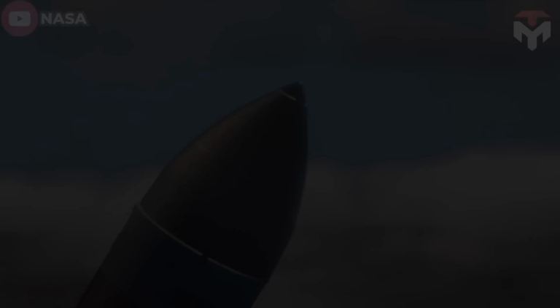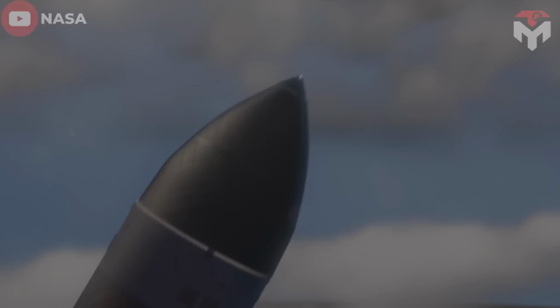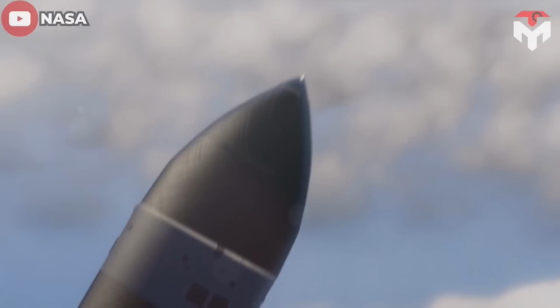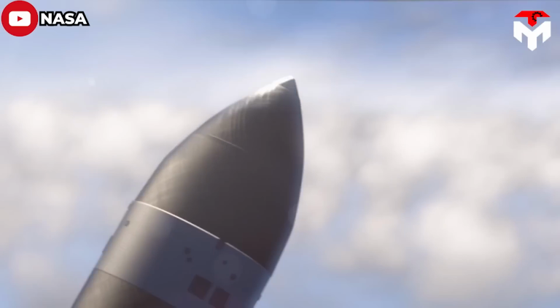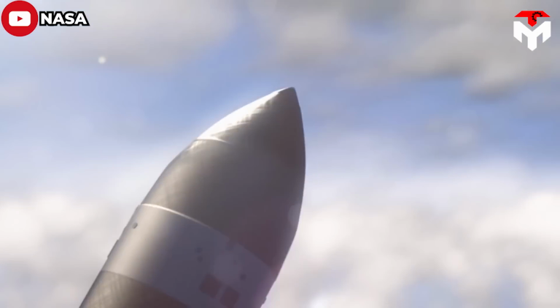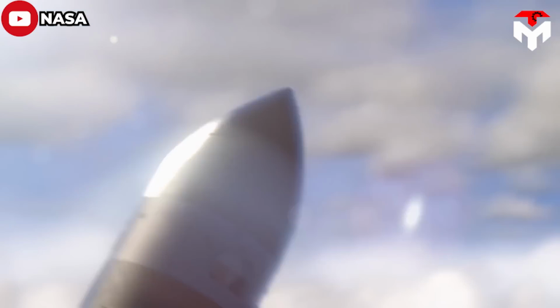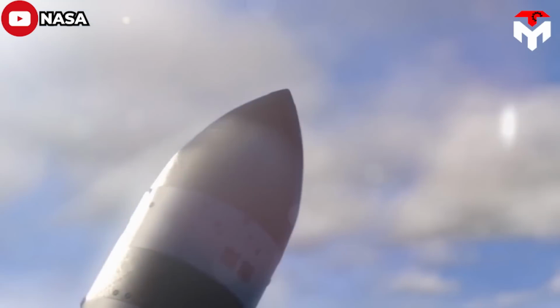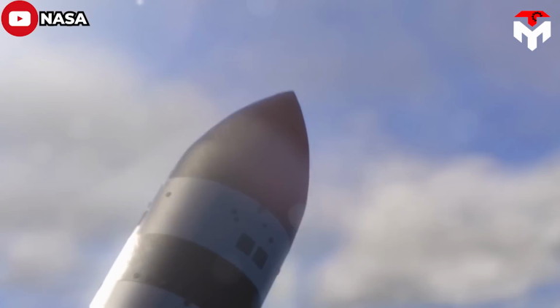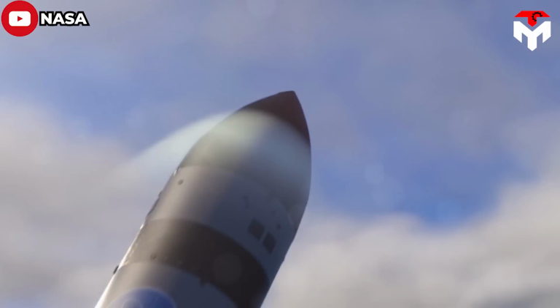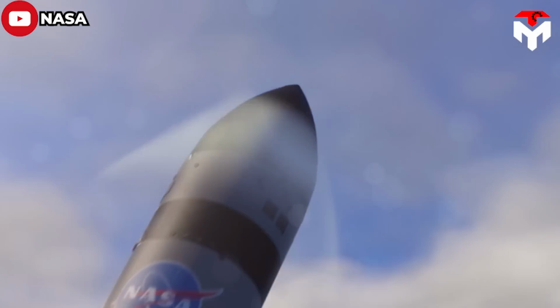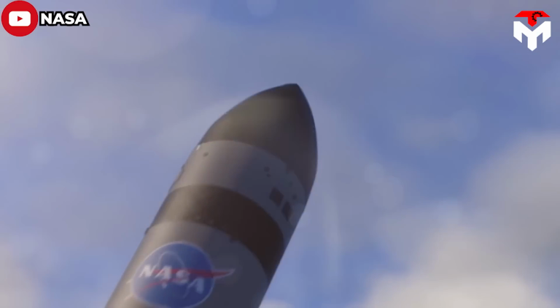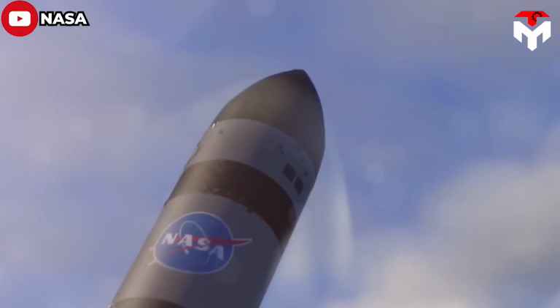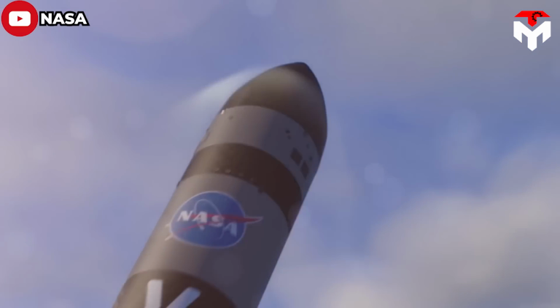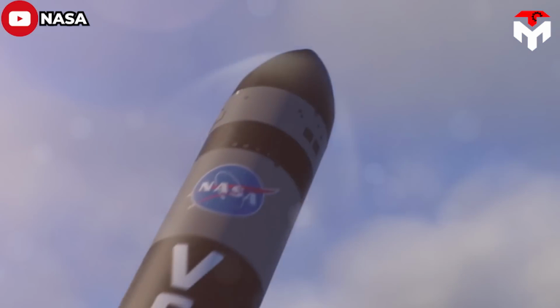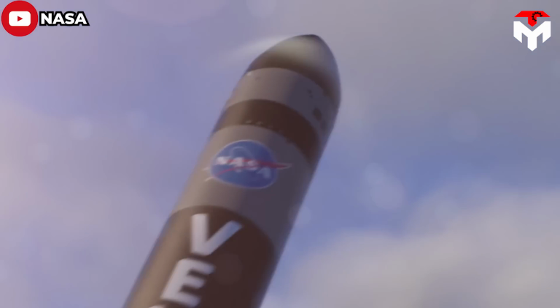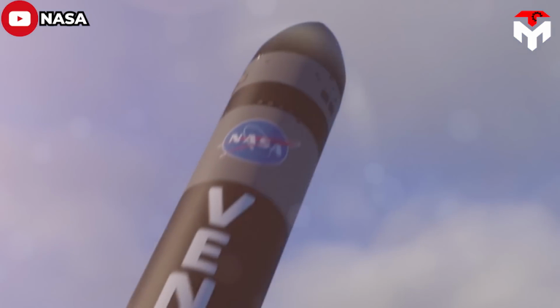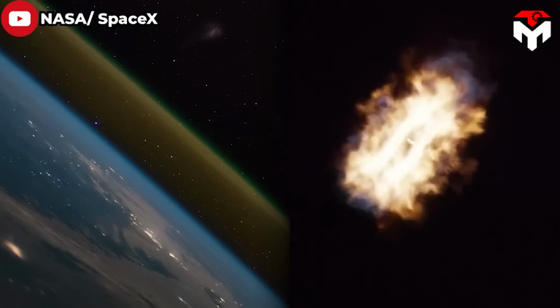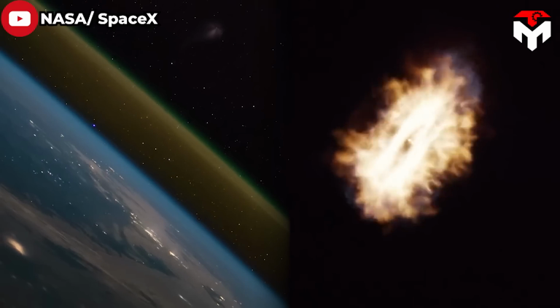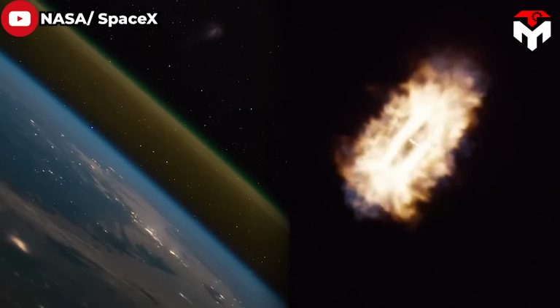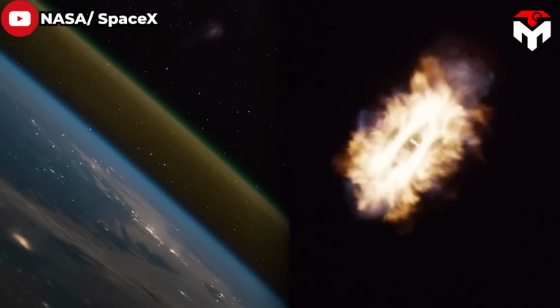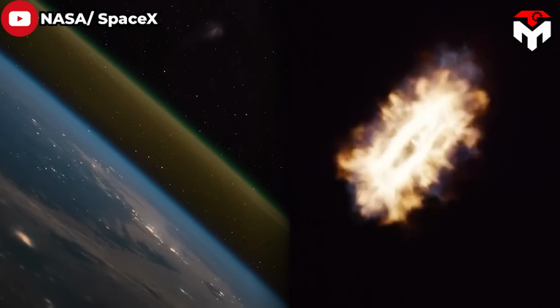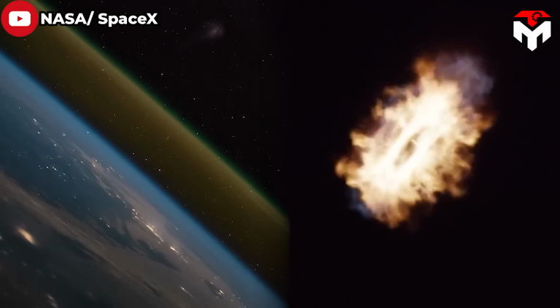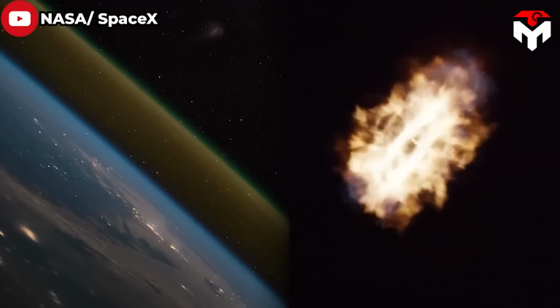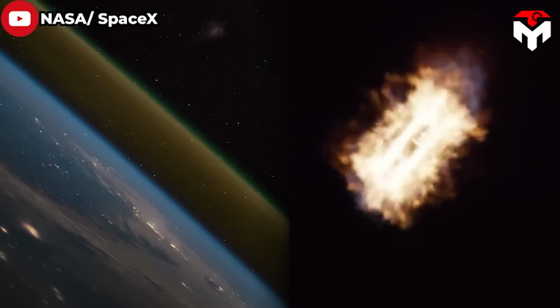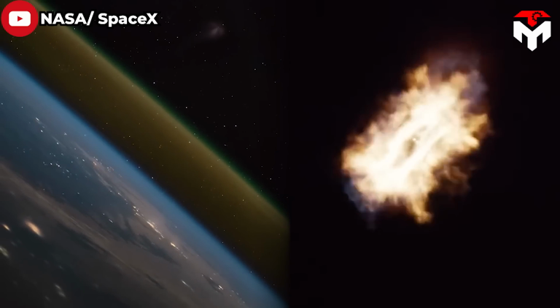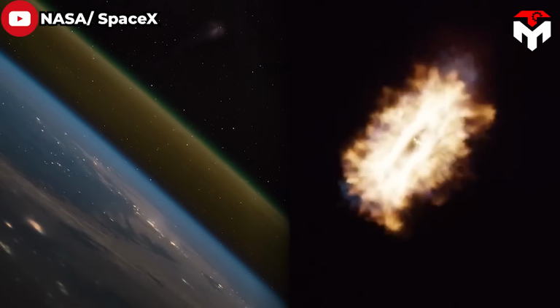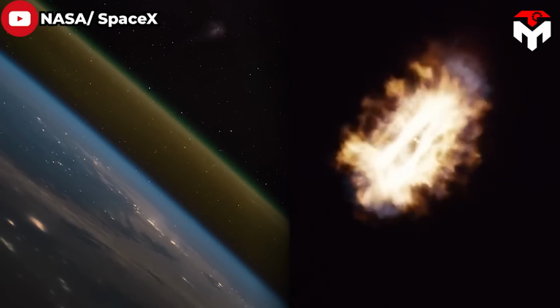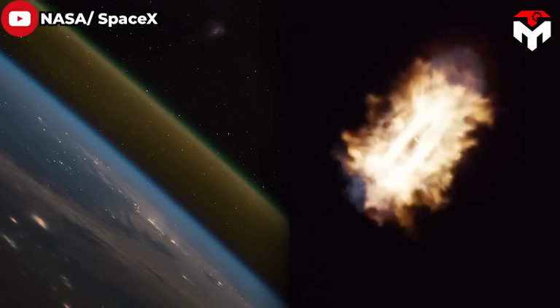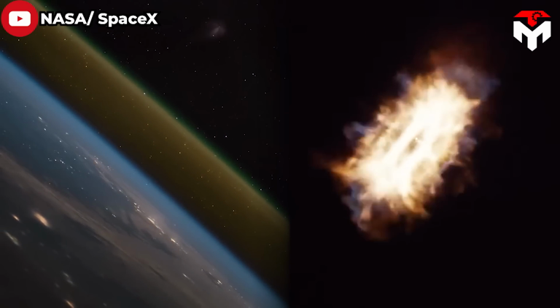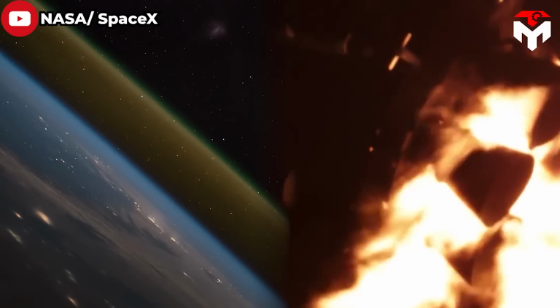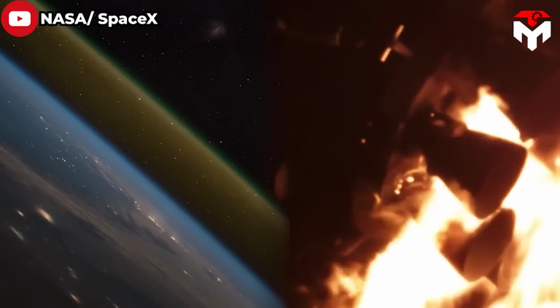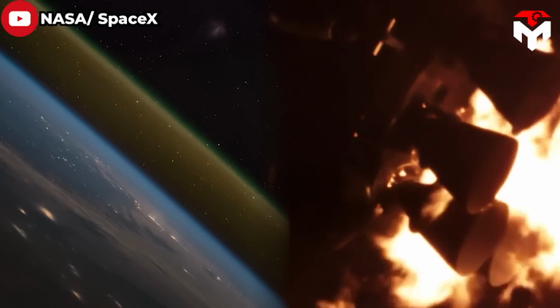Launching a rocket into orbit is challenging, but bringing it back safely to Earth is much more difficult.